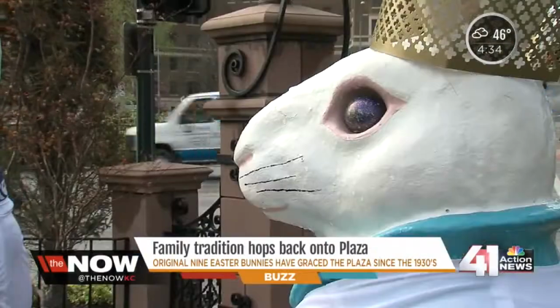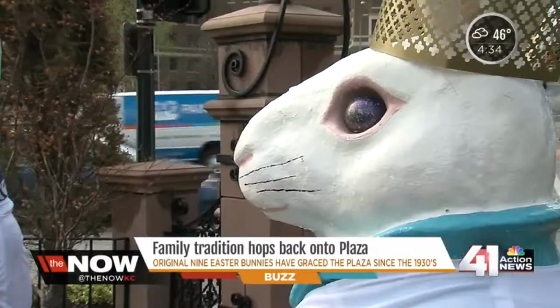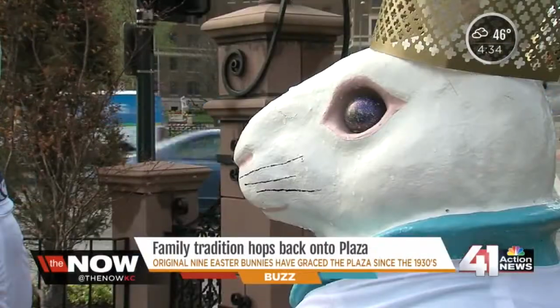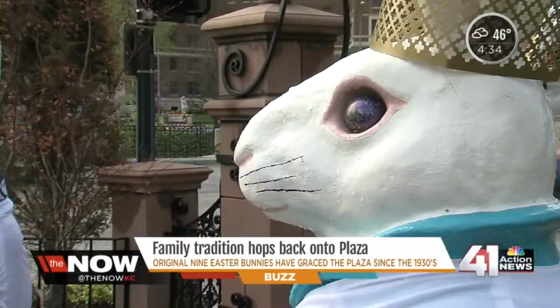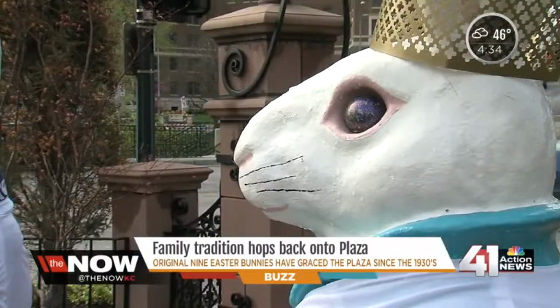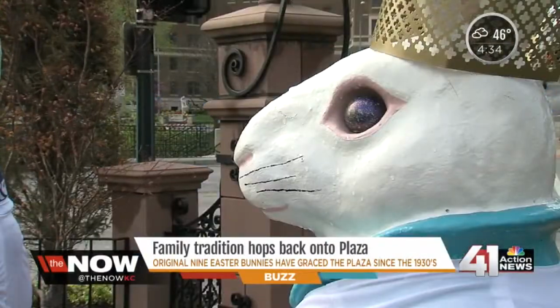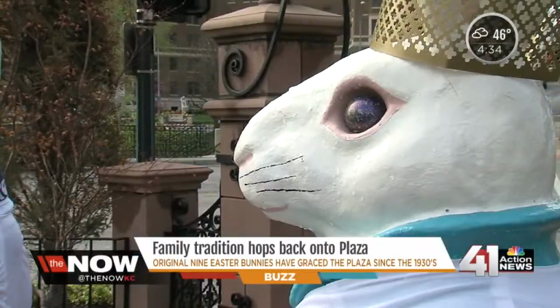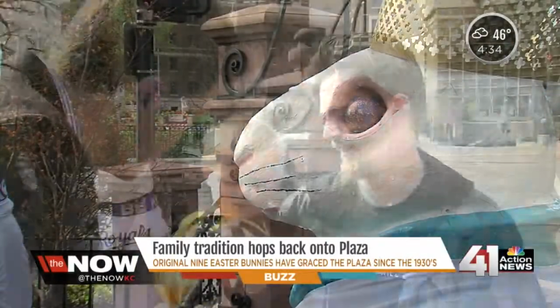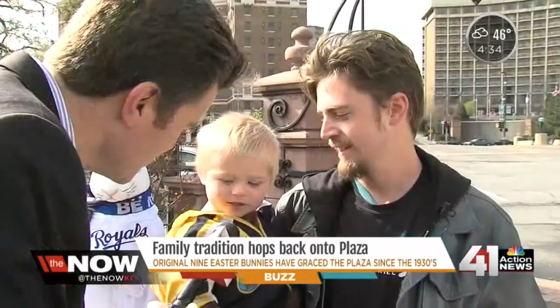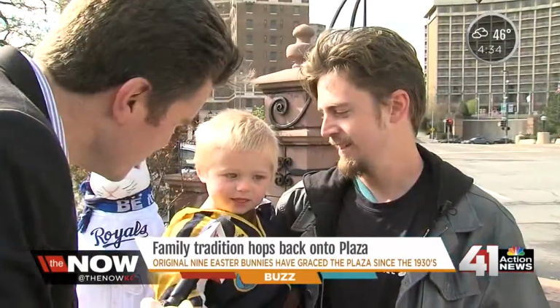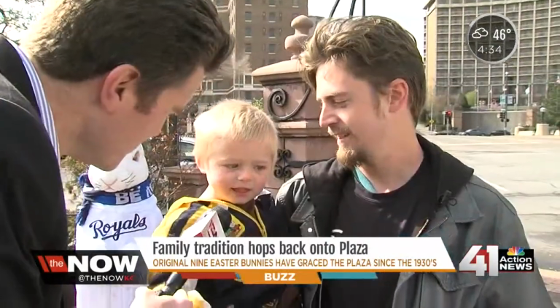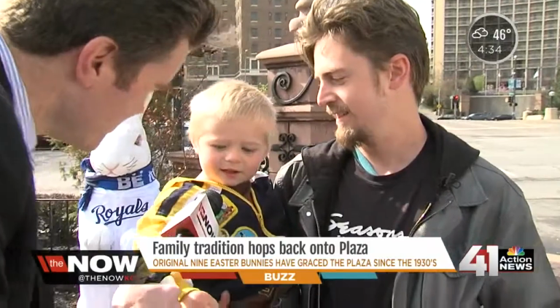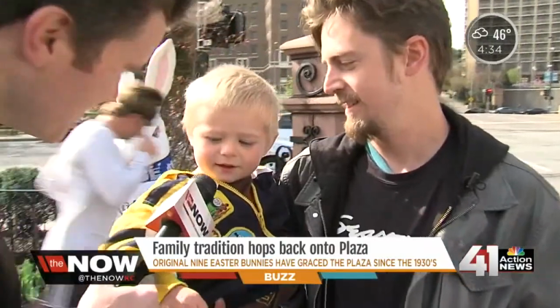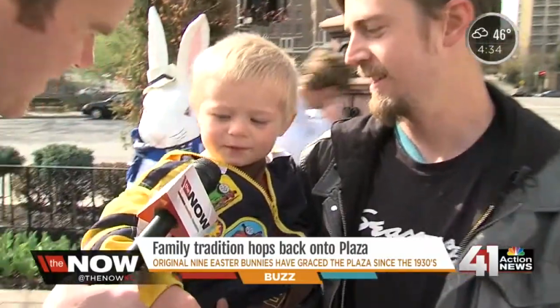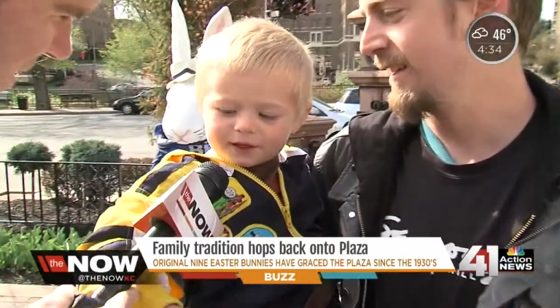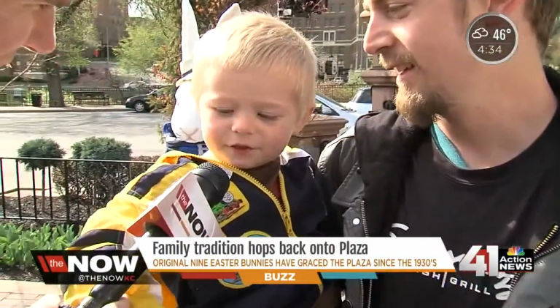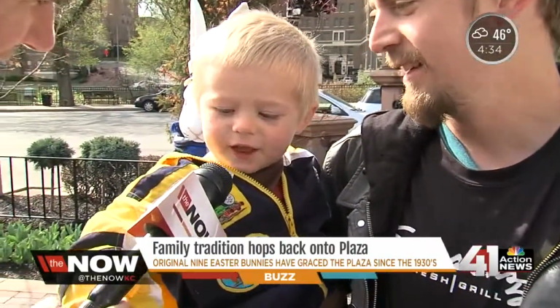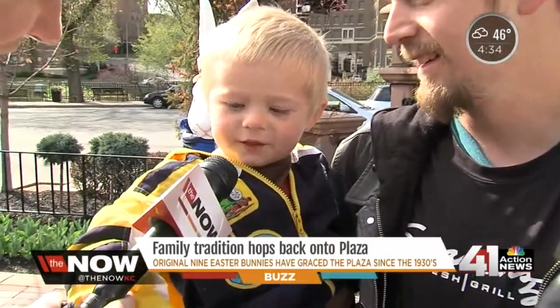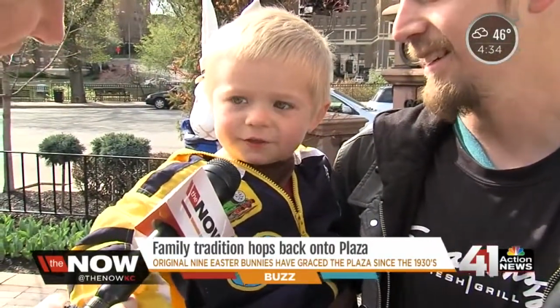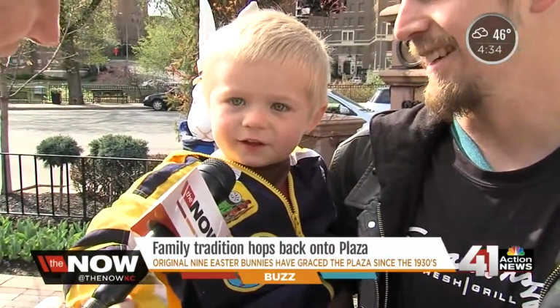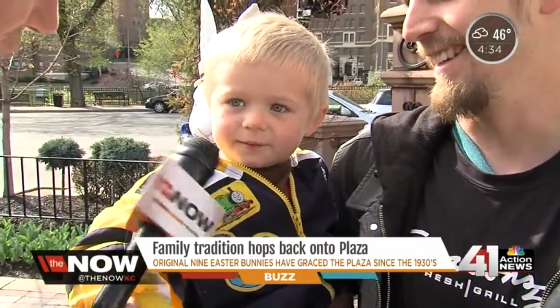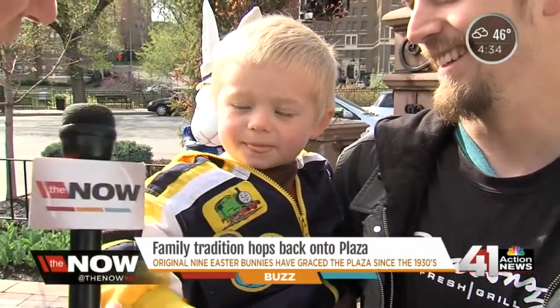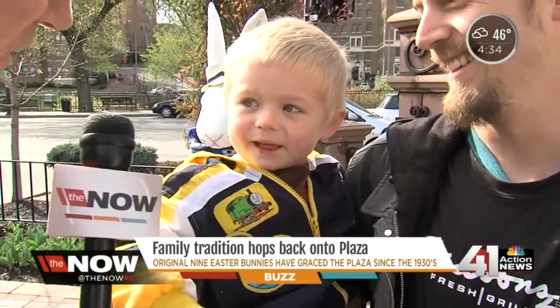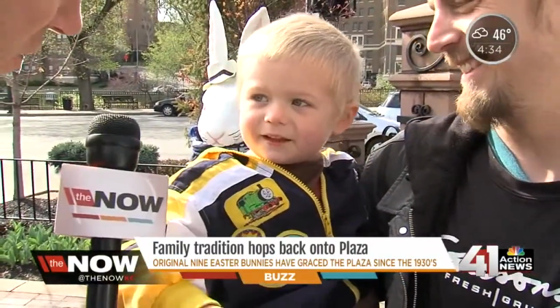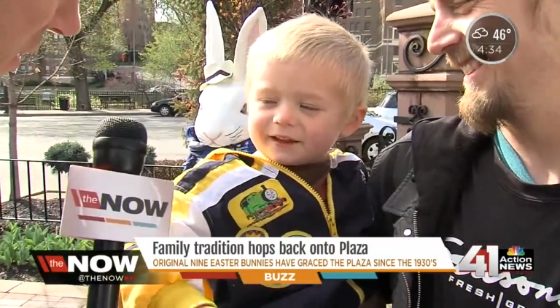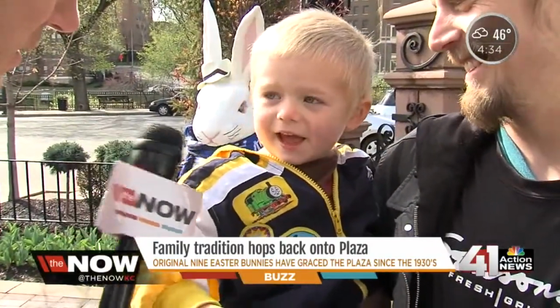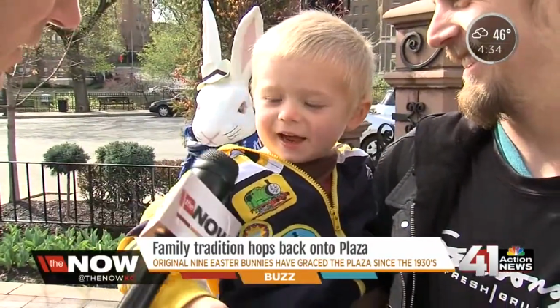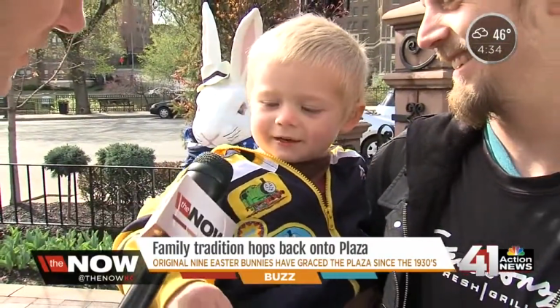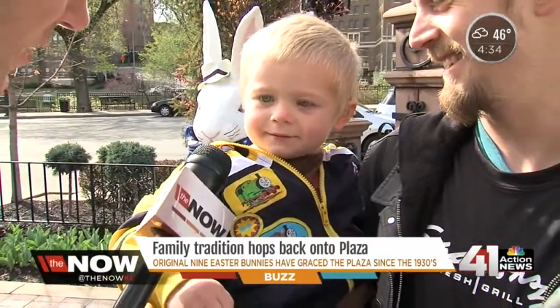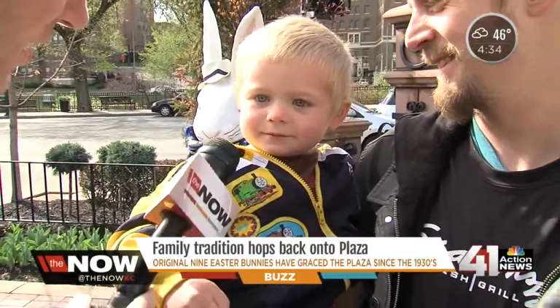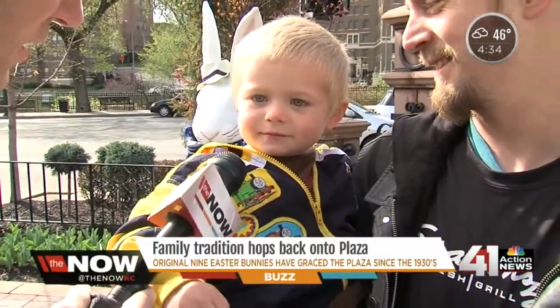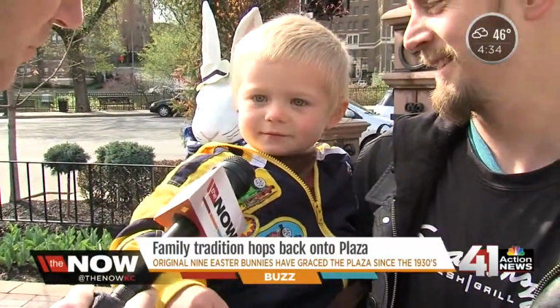What do you think of the bunnies? 'They give me Easter eggs.' They're giving you Easter eggs — that's nice of them.